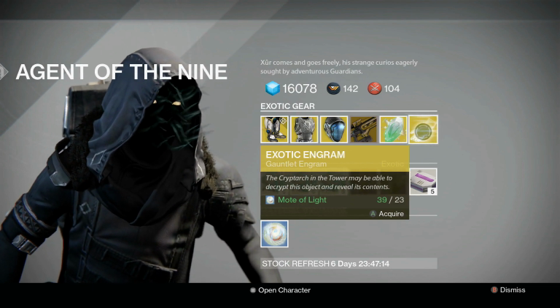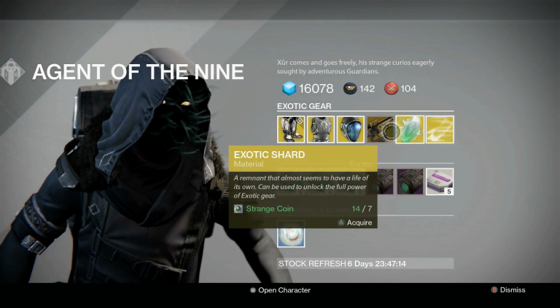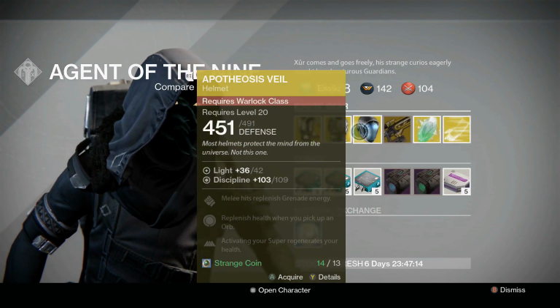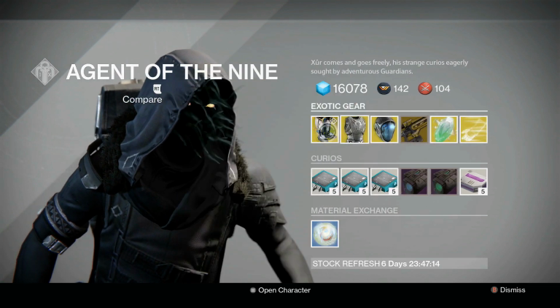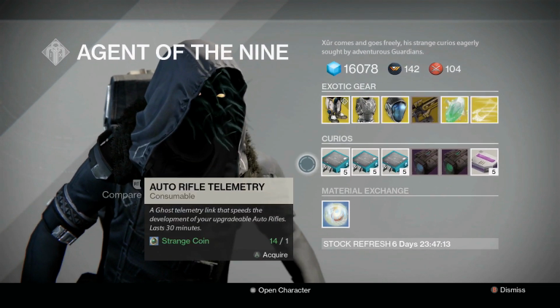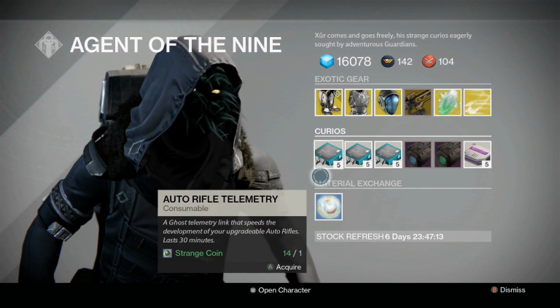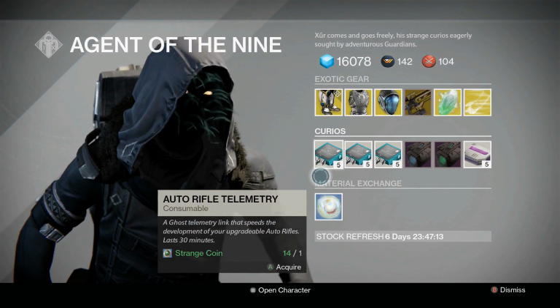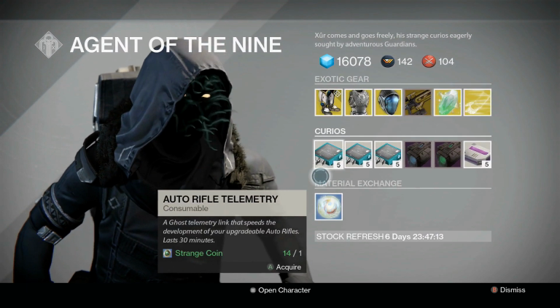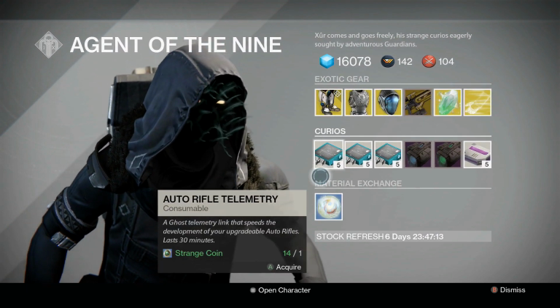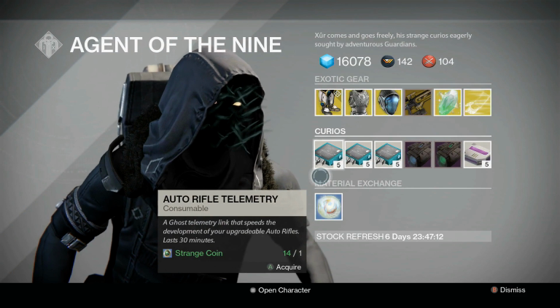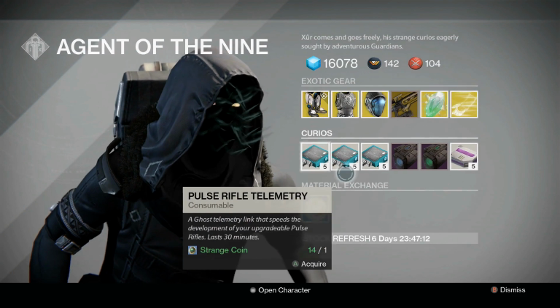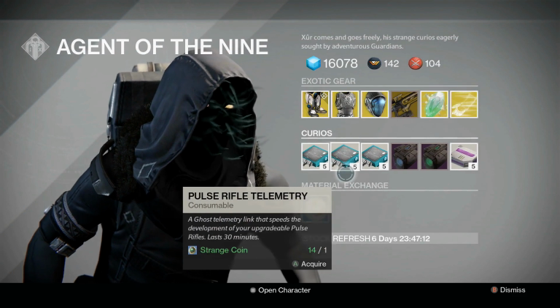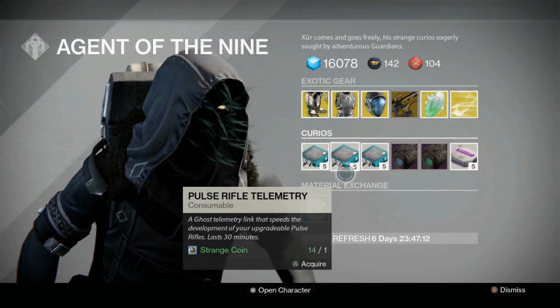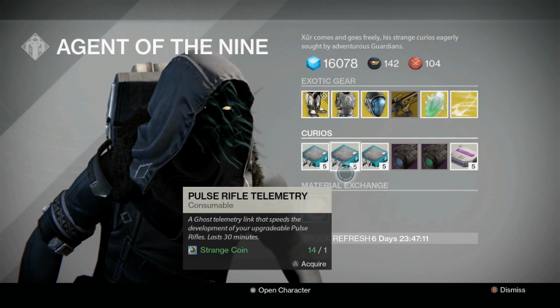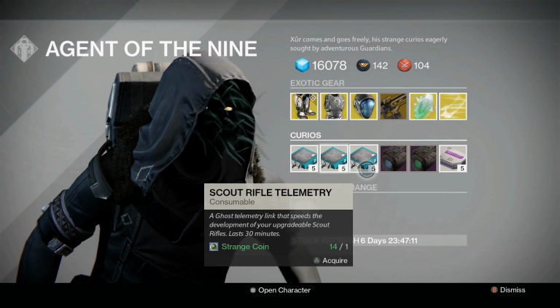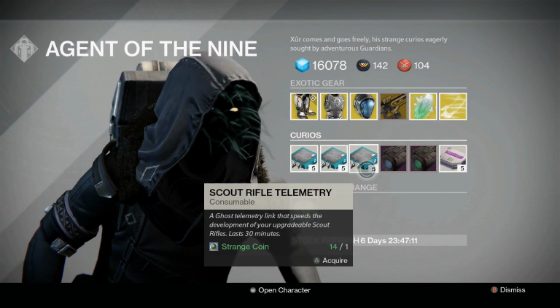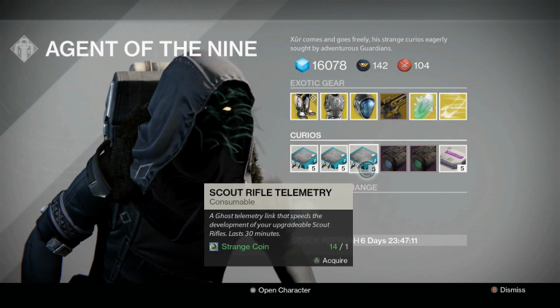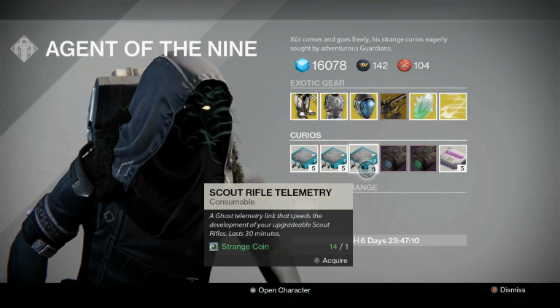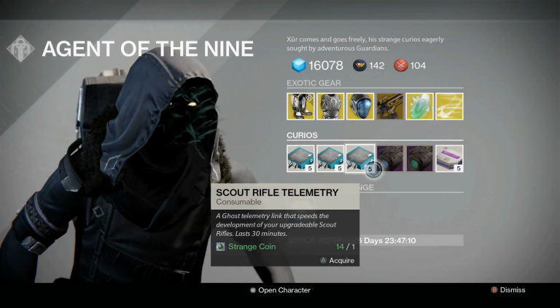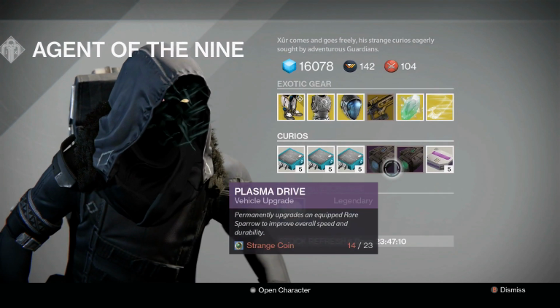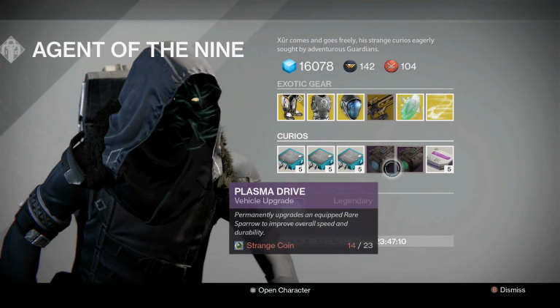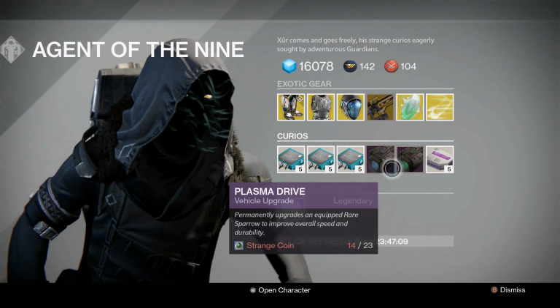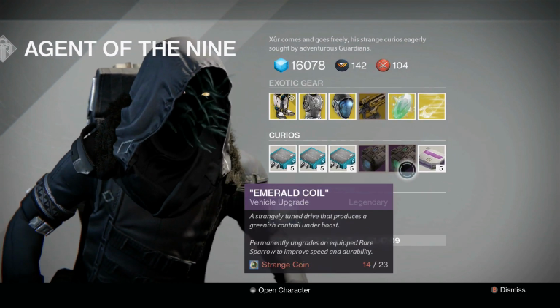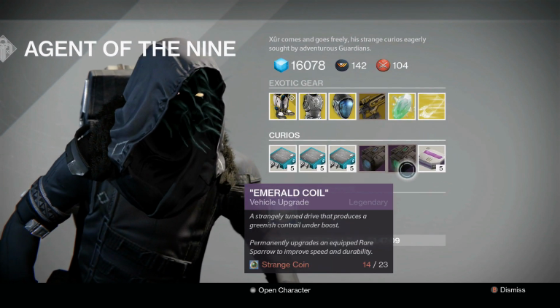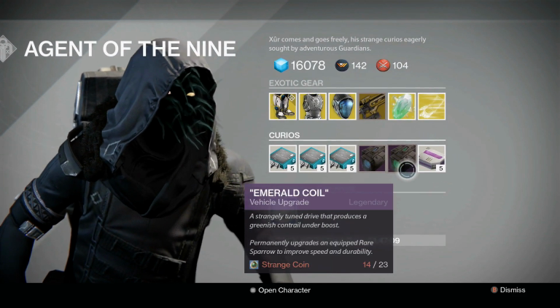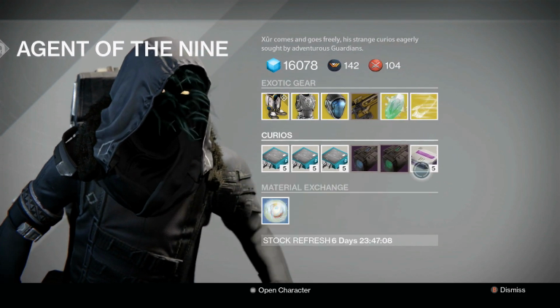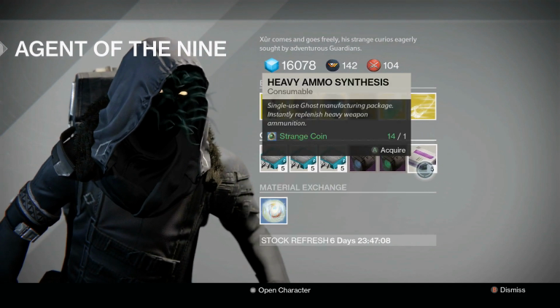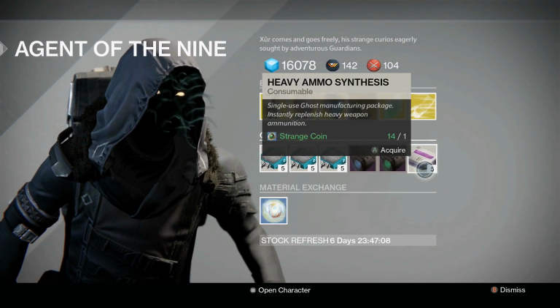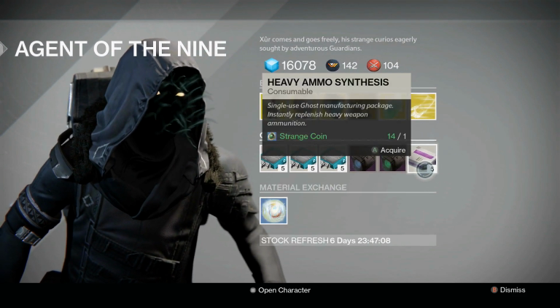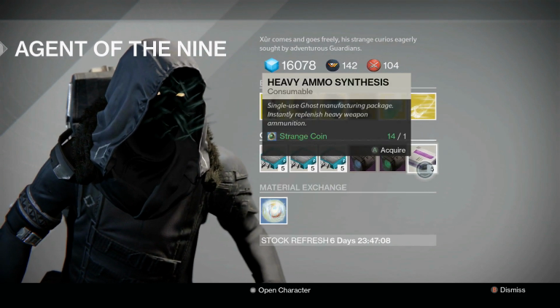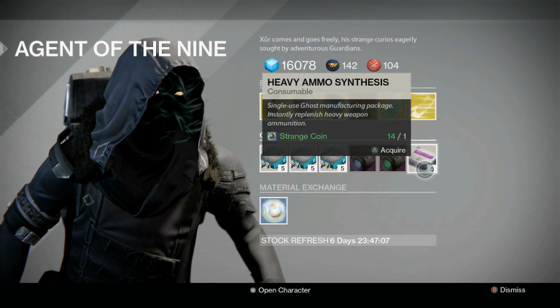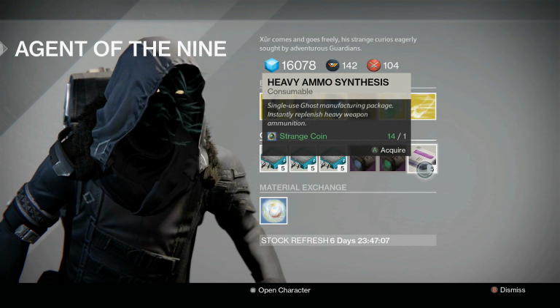In terms of curios, we've got auto rifle telemetry, pulse rifle telemetry, scout rifle telemetry, plasma drive, emerald coil, and the heavy ammo synthesis.